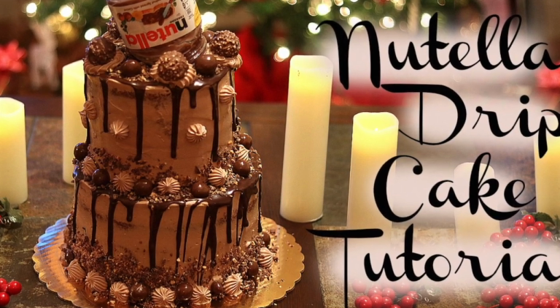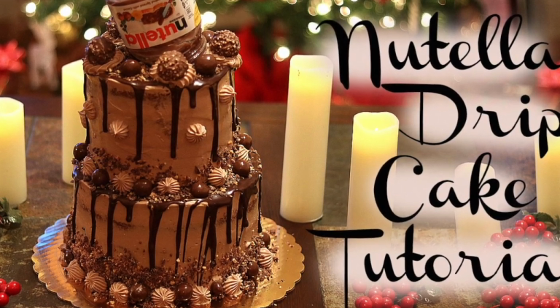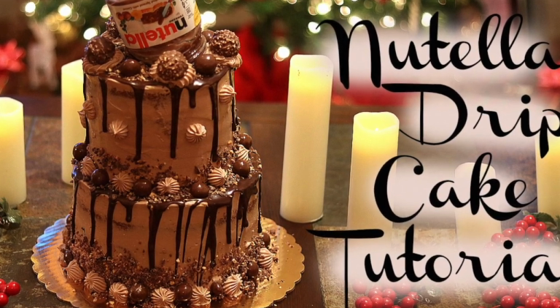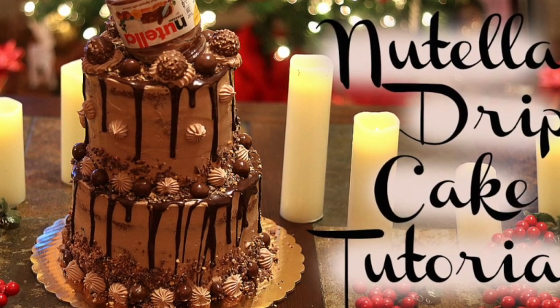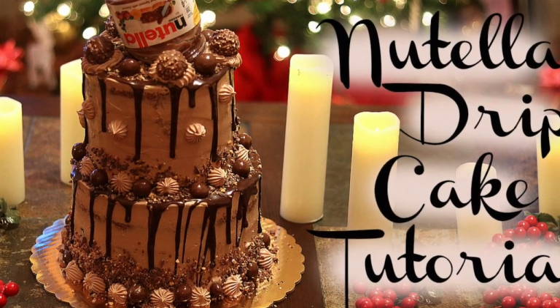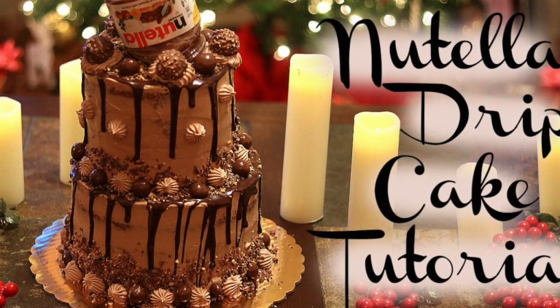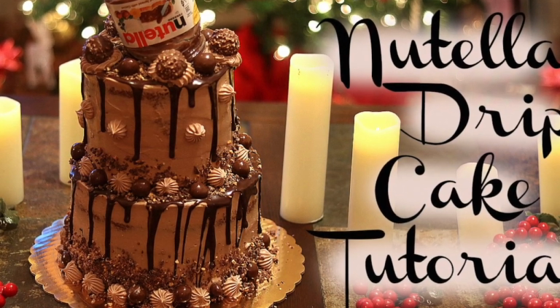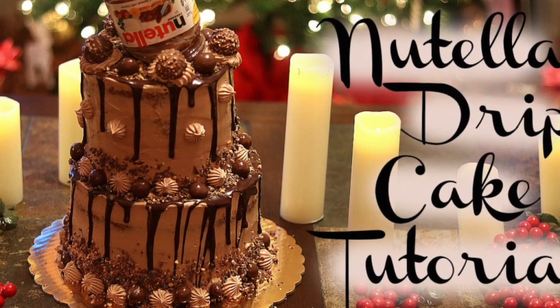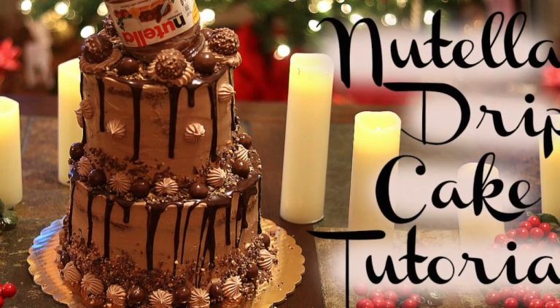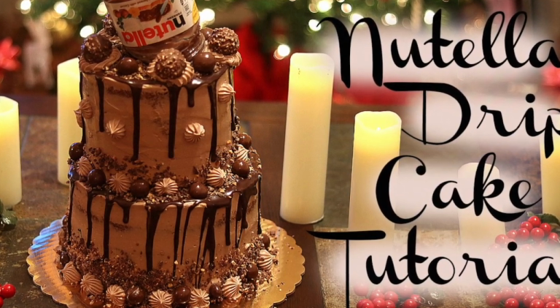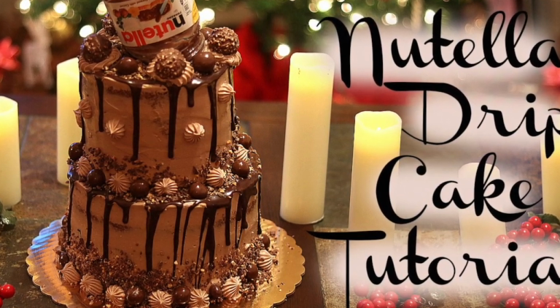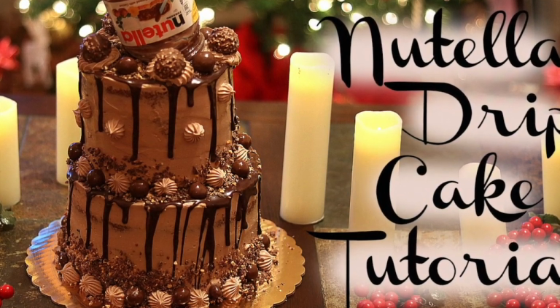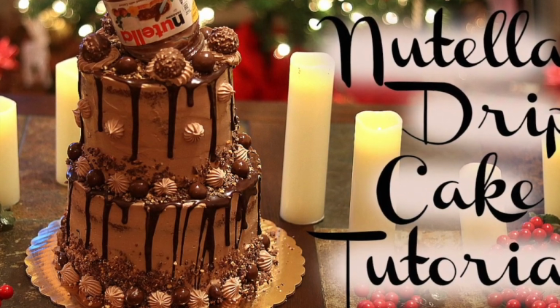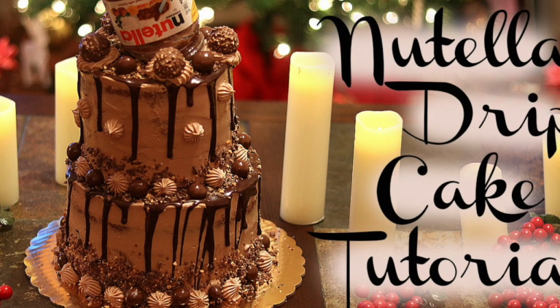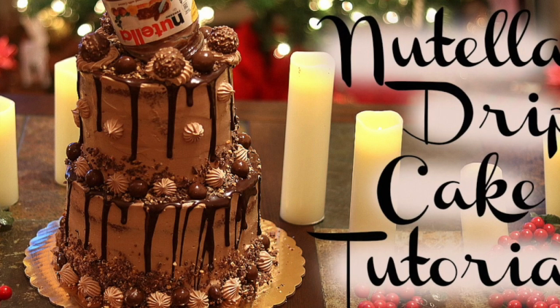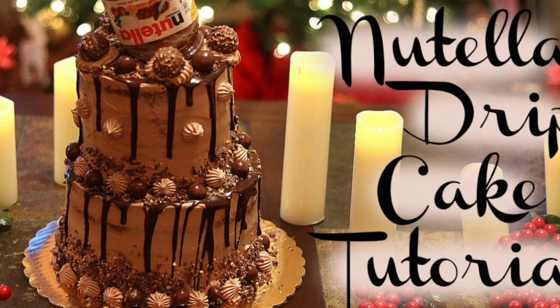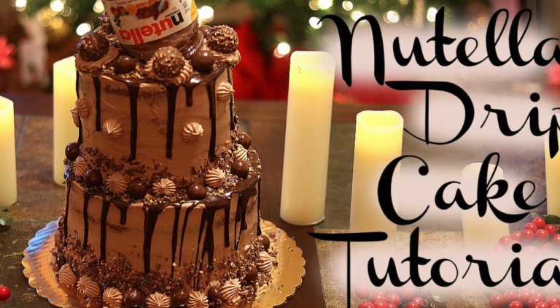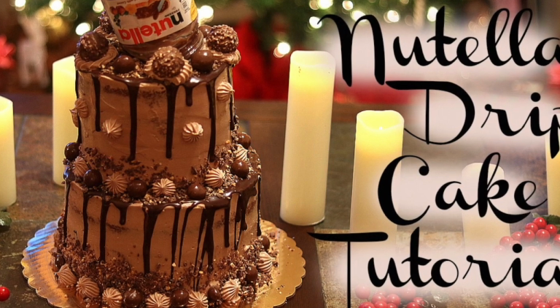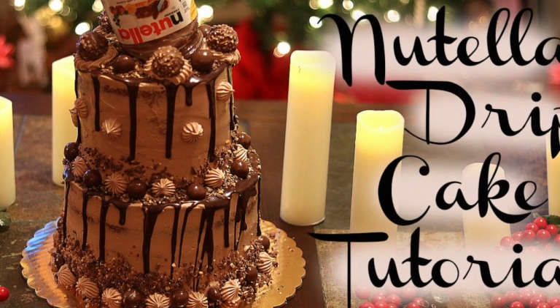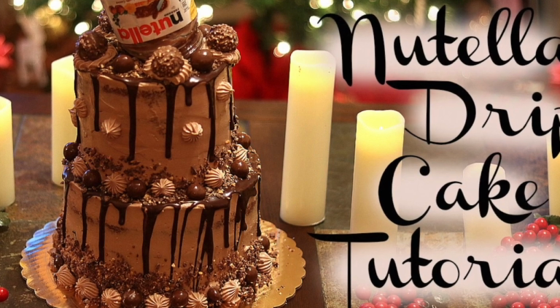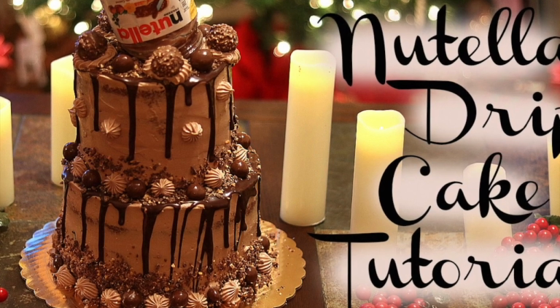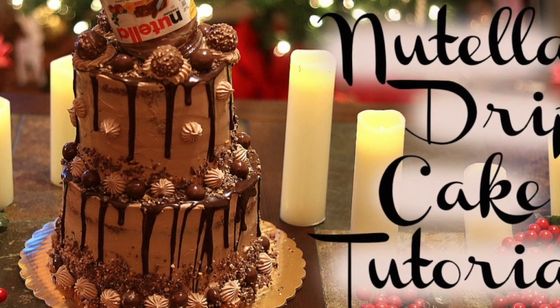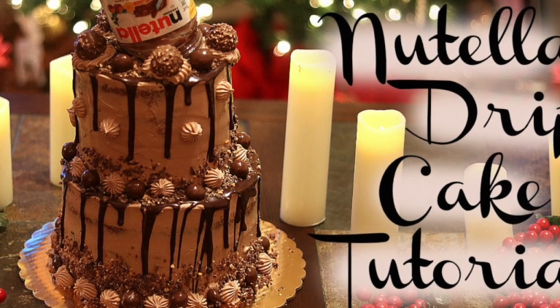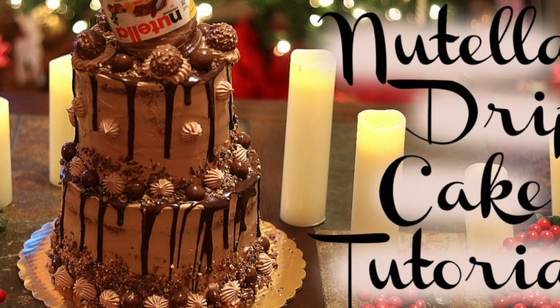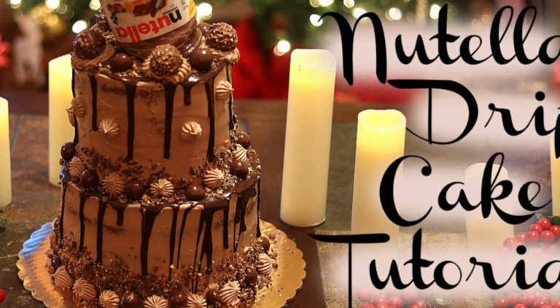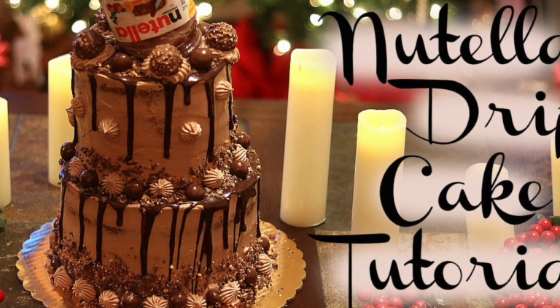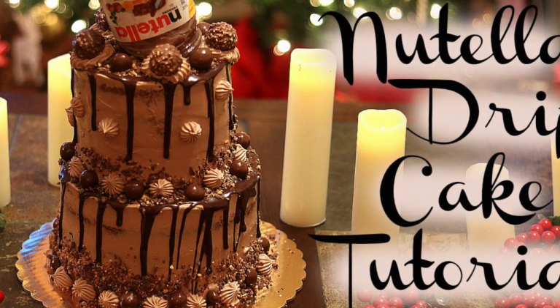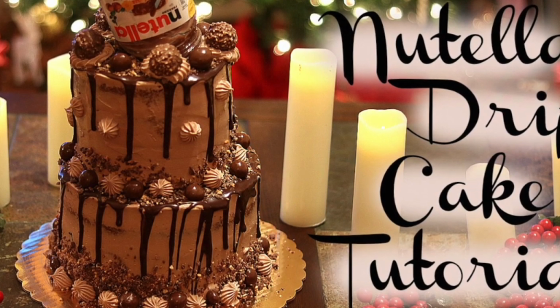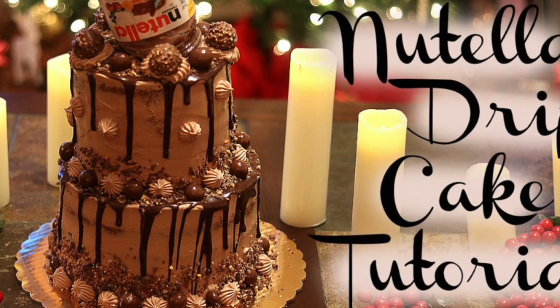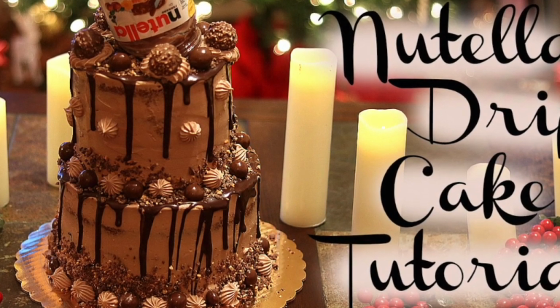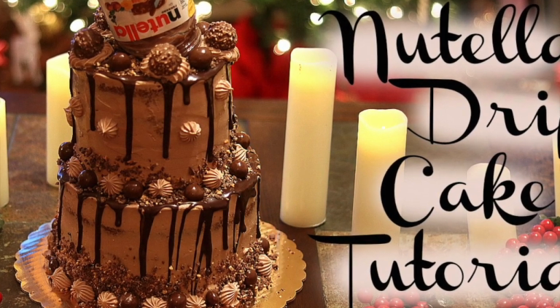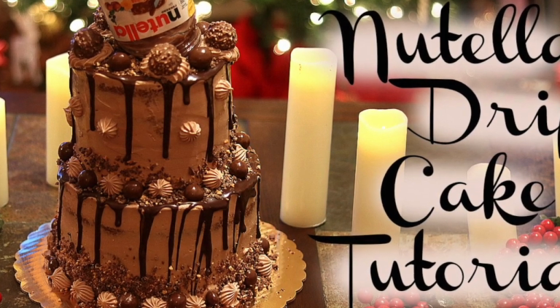This cake is the first video of my Christmas series, so if you want to learn how to make it, keep on watching.